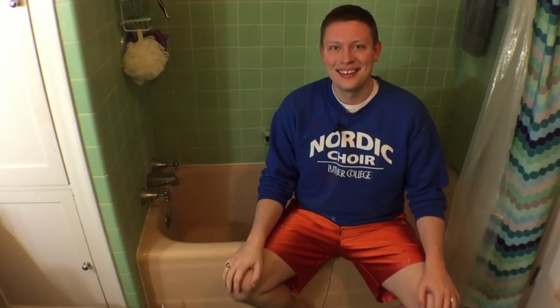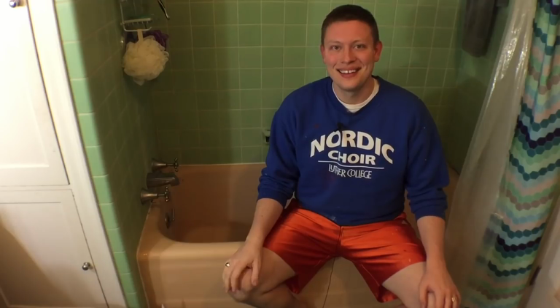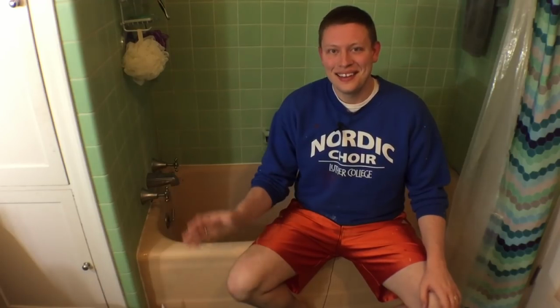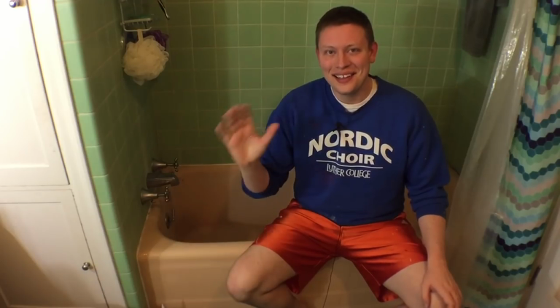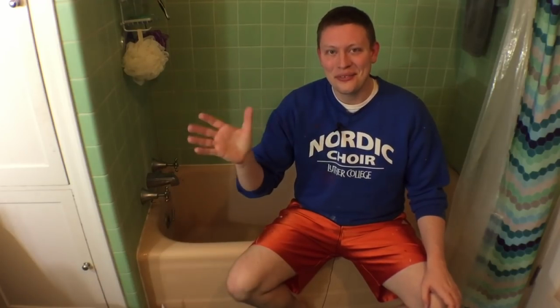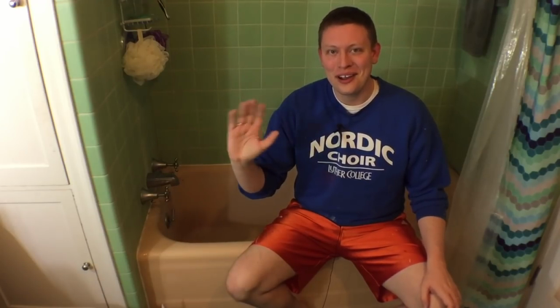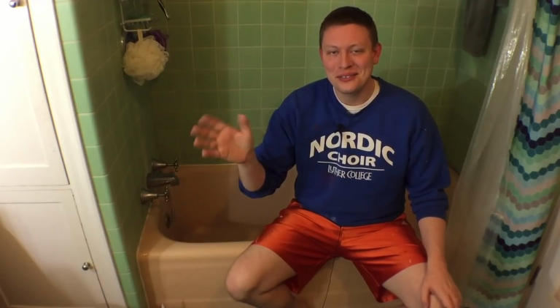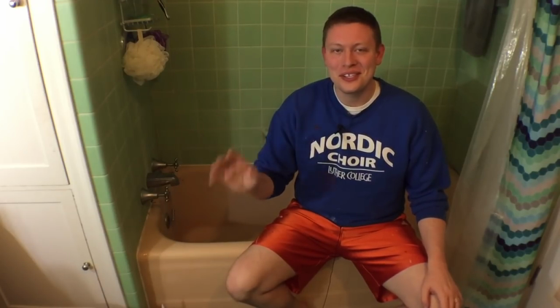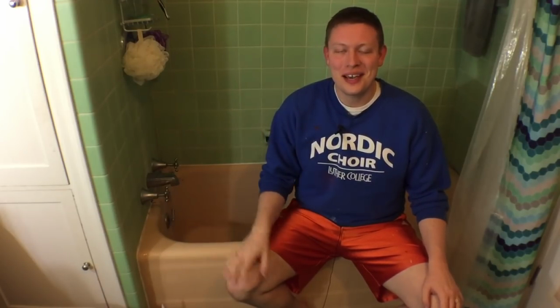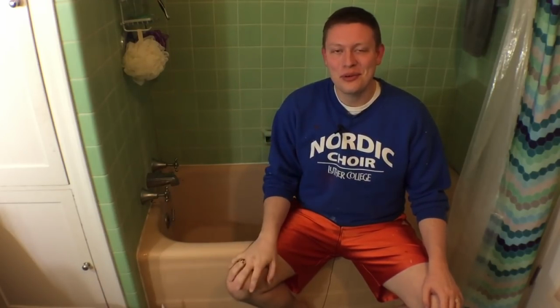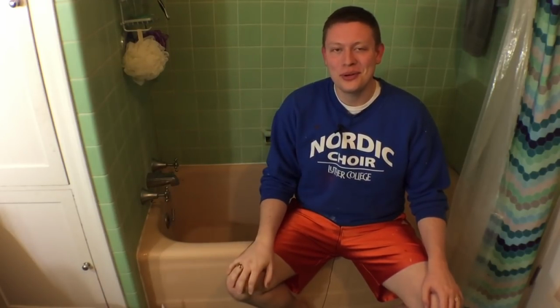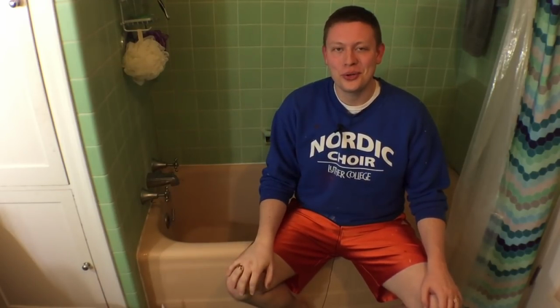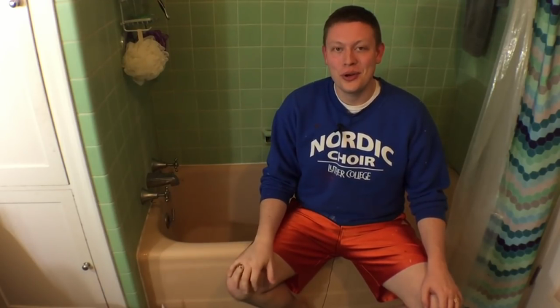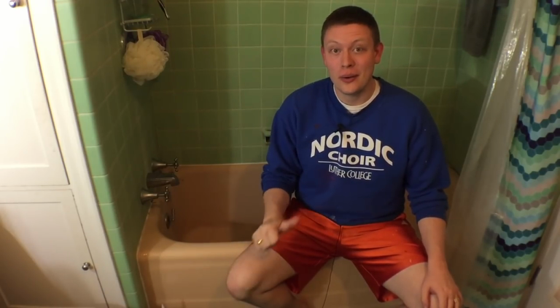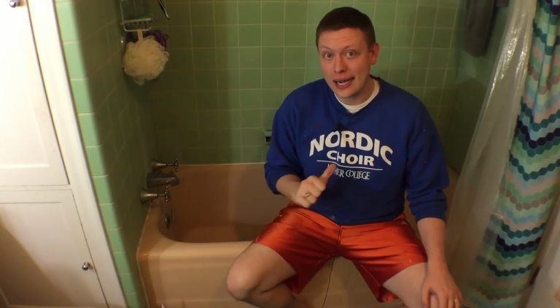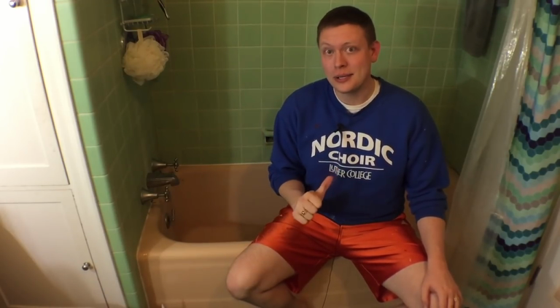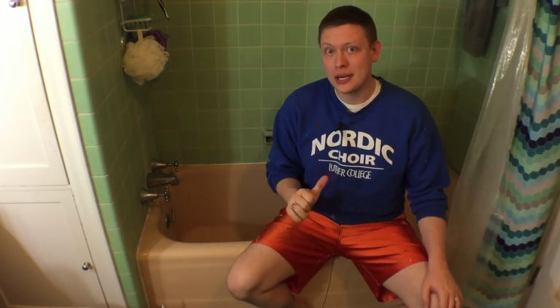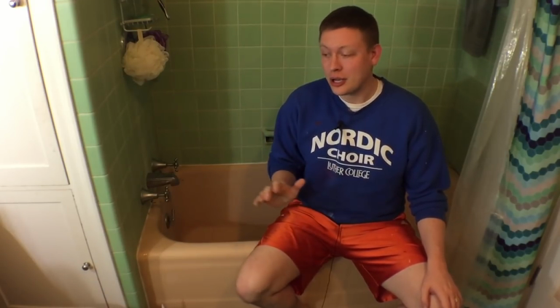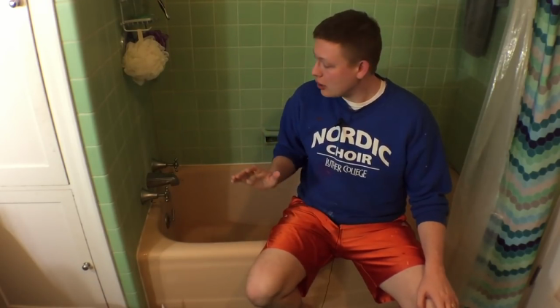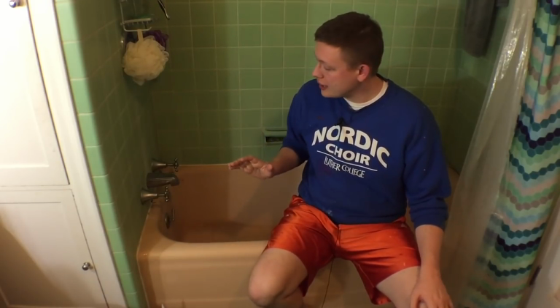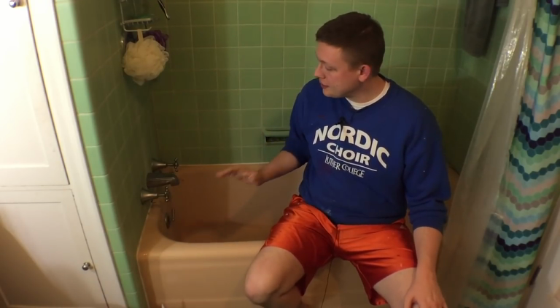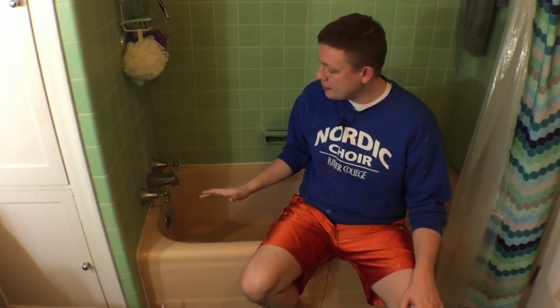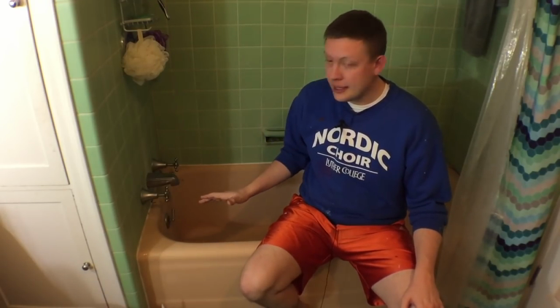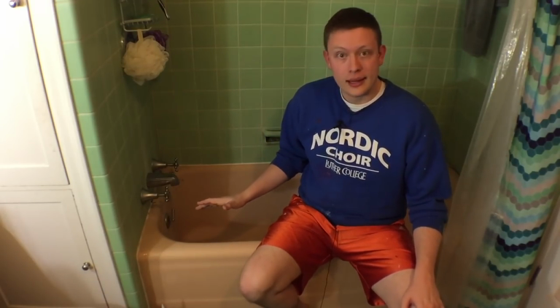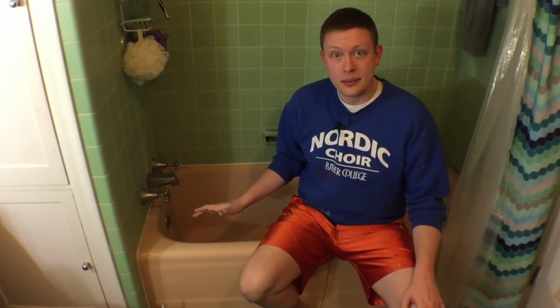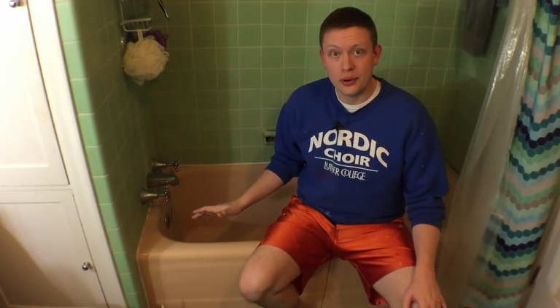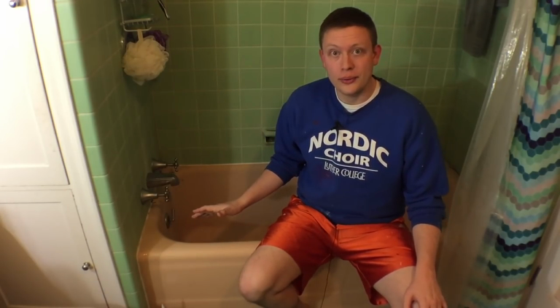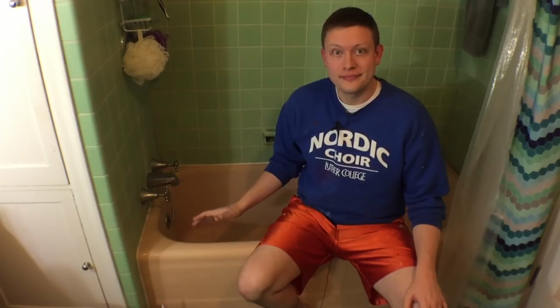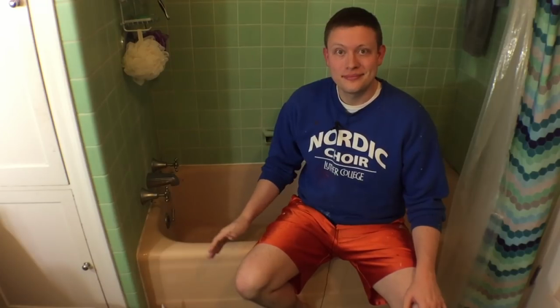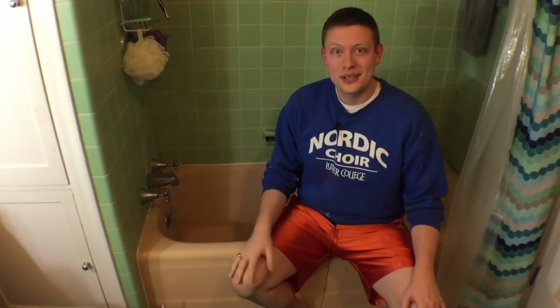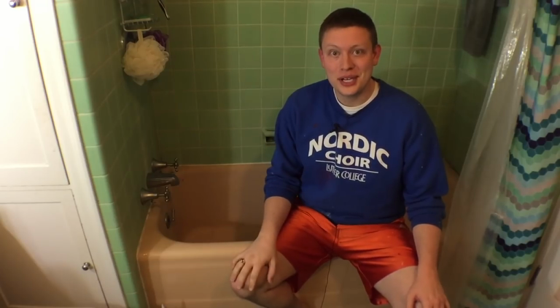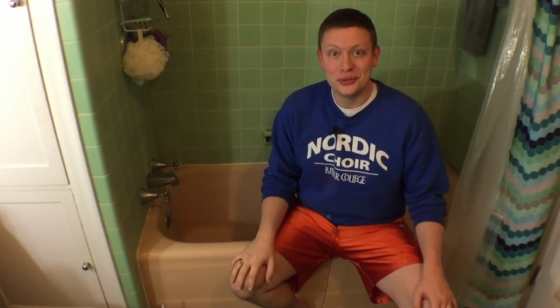Hello friends! Today I'm going to show you how I learned how to caulk a tub like a pro. Stay tuned!